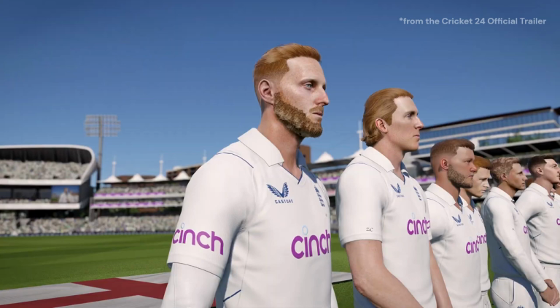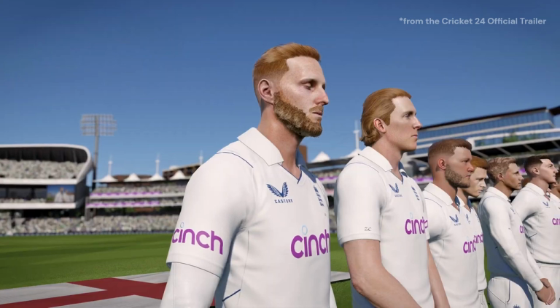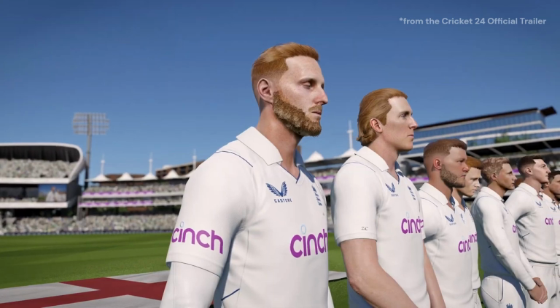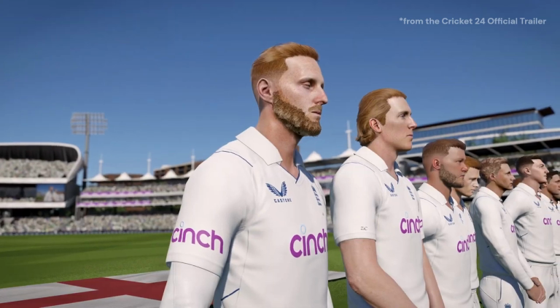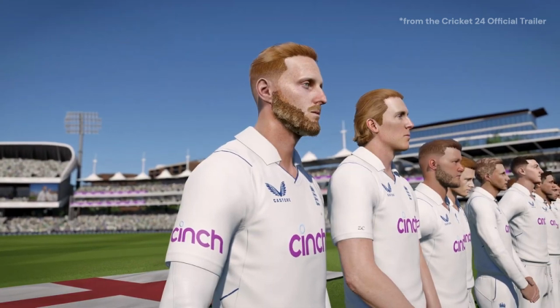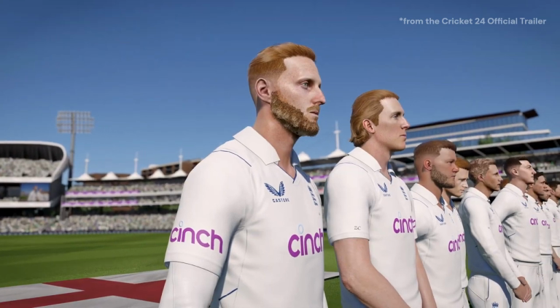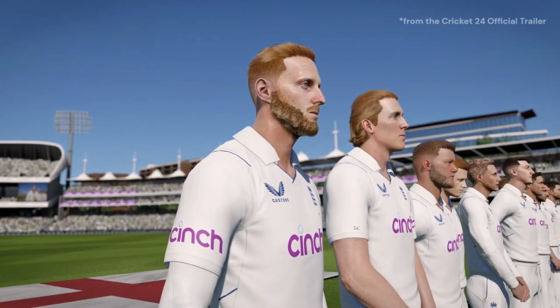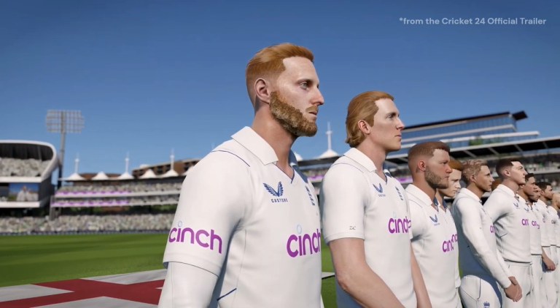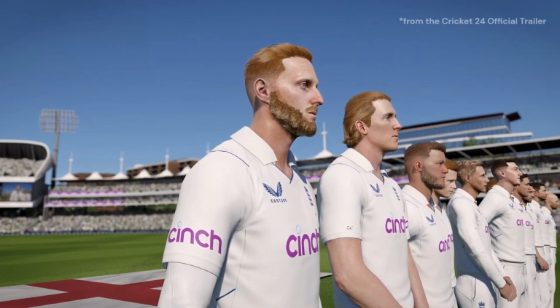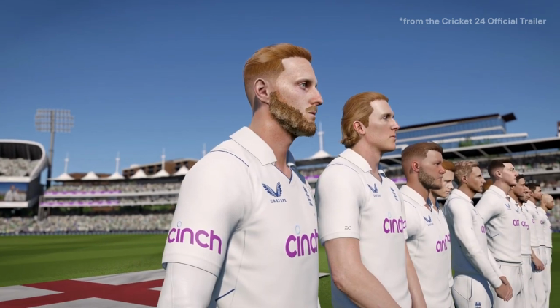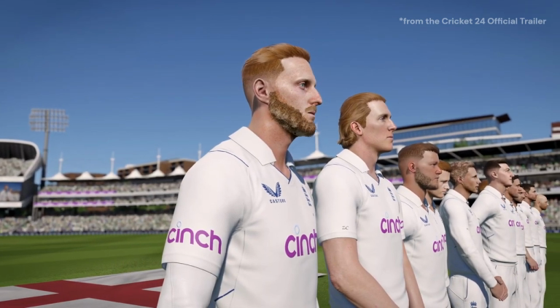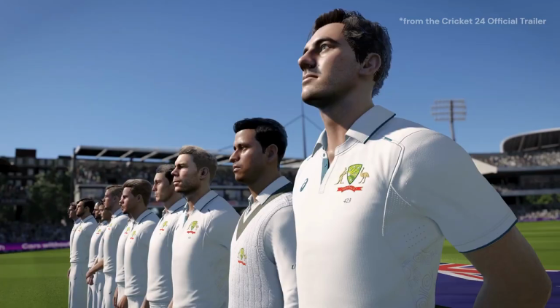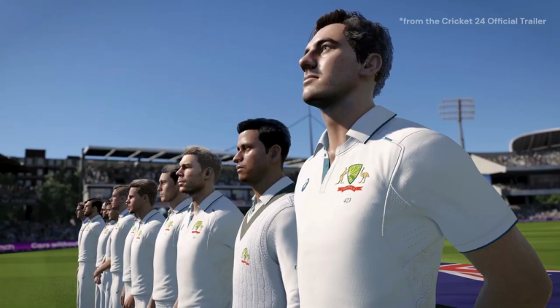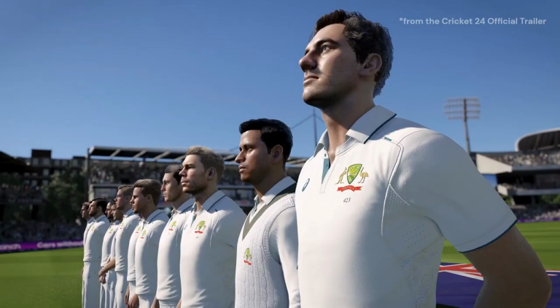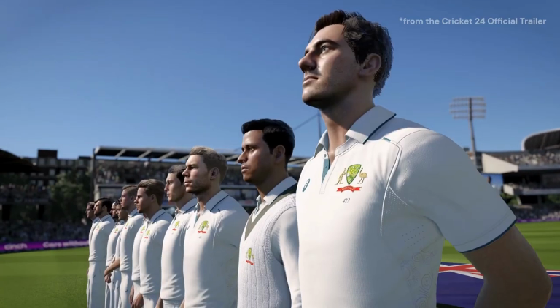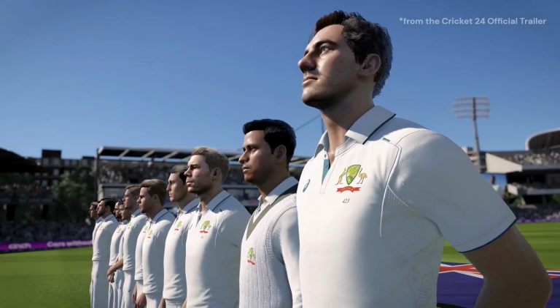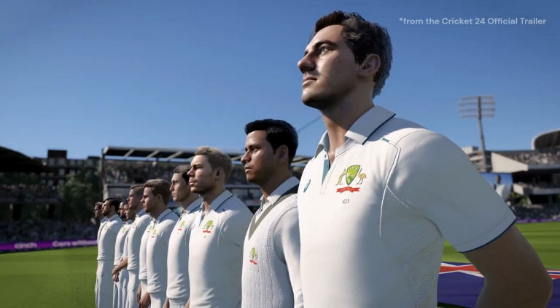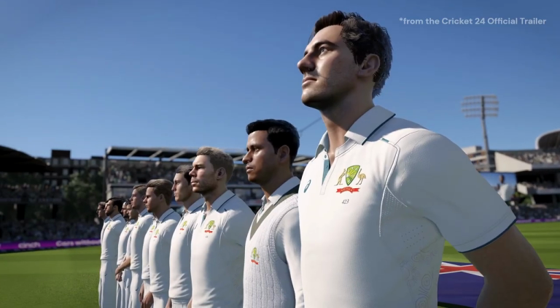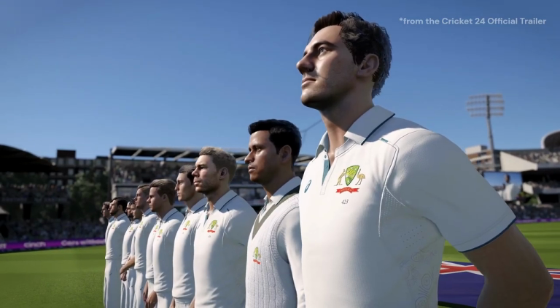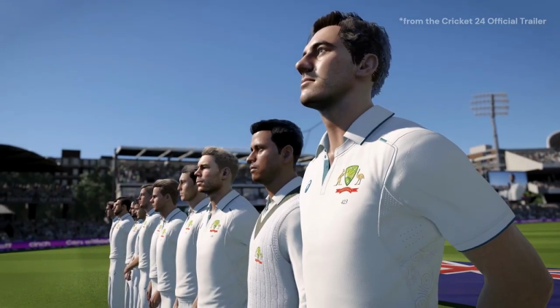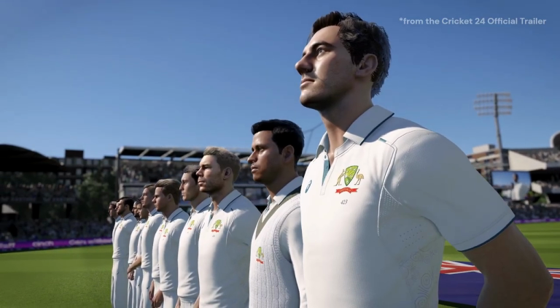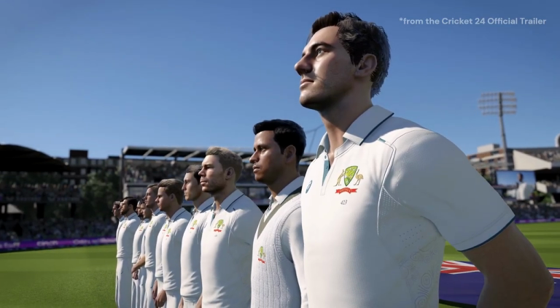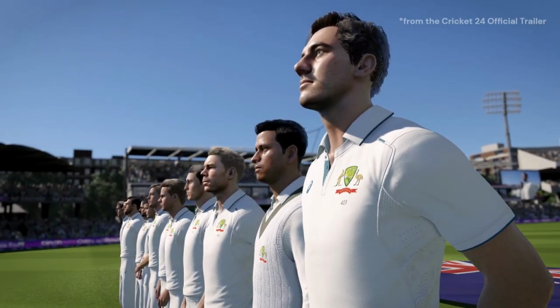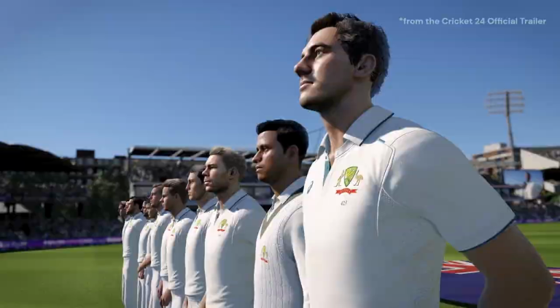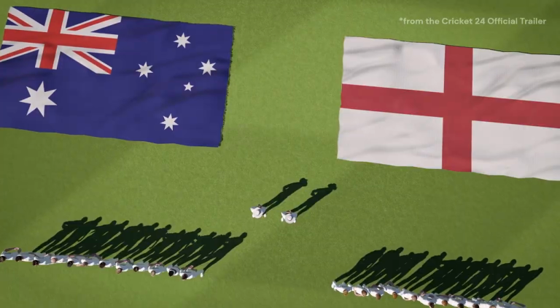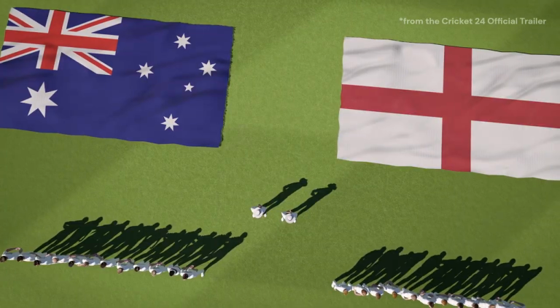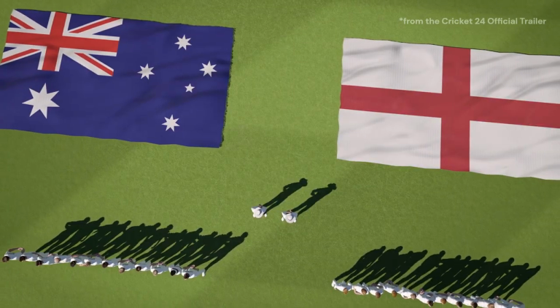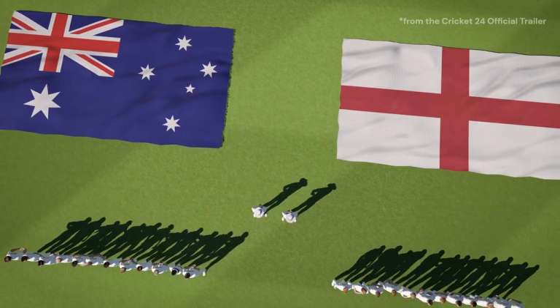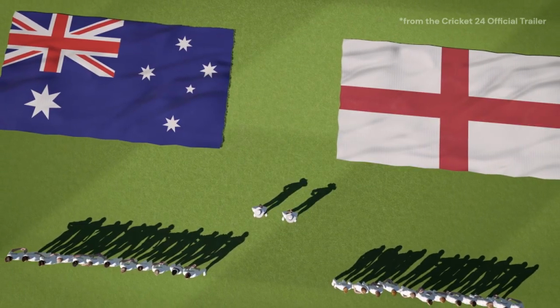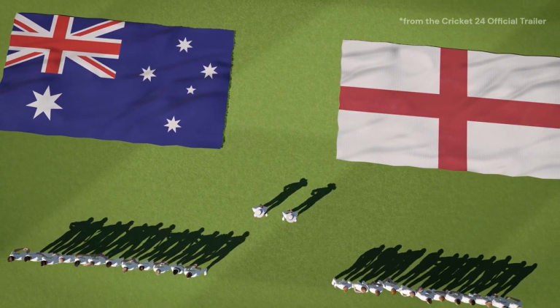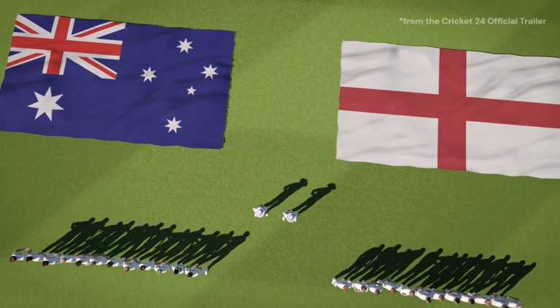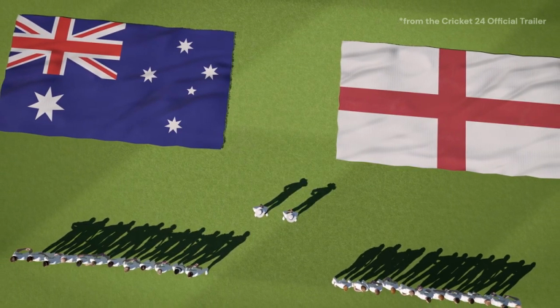Hey, Cricket fans, welcome back to our channel, where we bring you the latest updates, reviews, and insights into the world of cricket gaming.